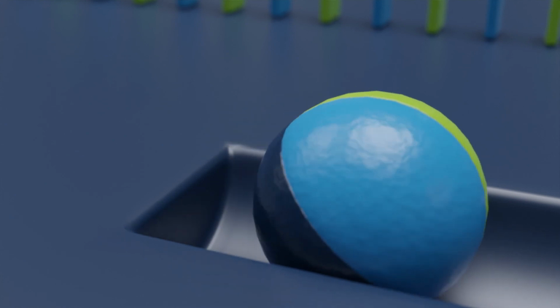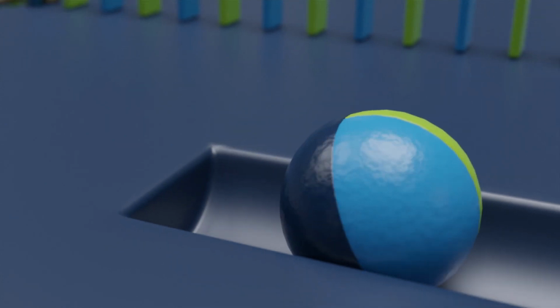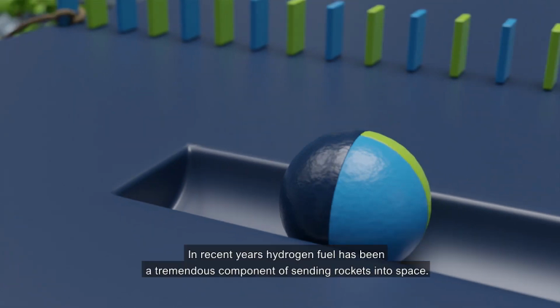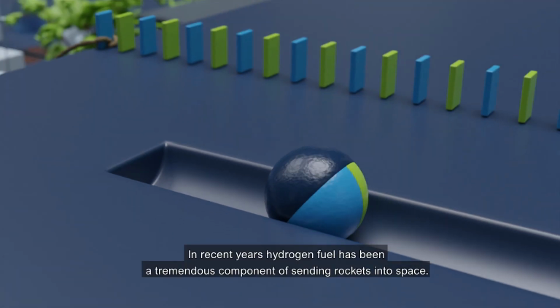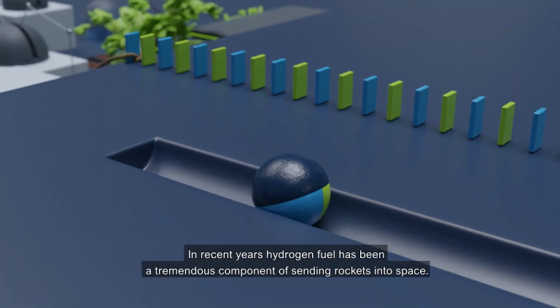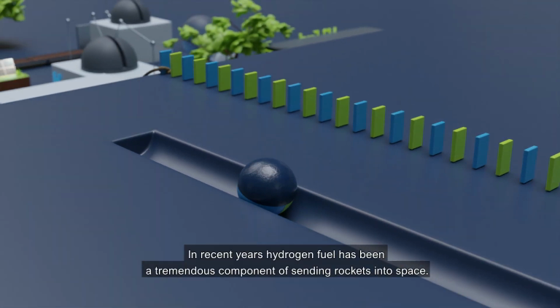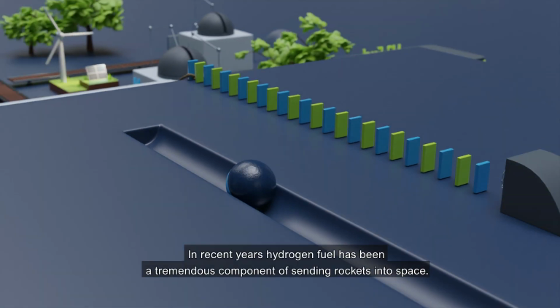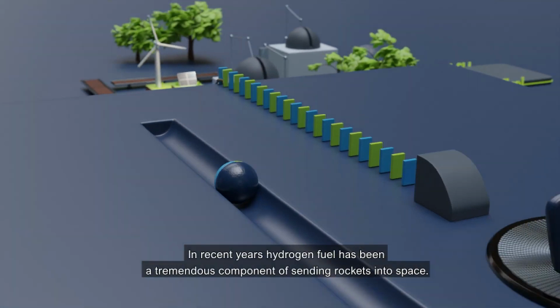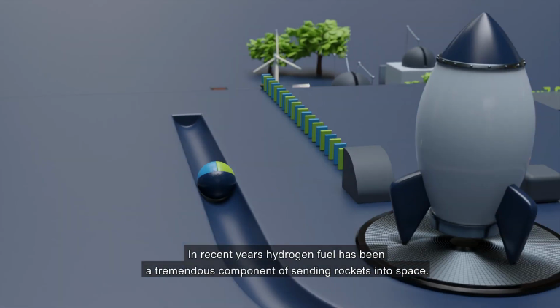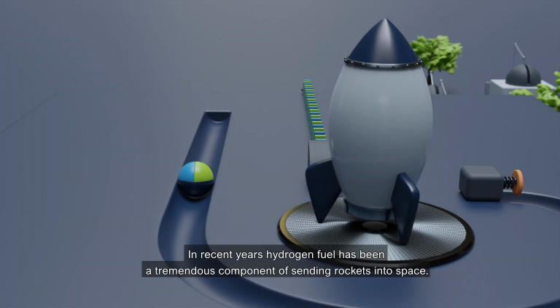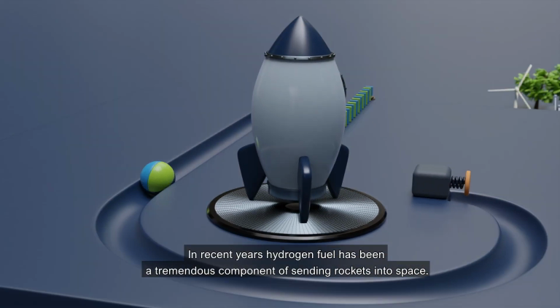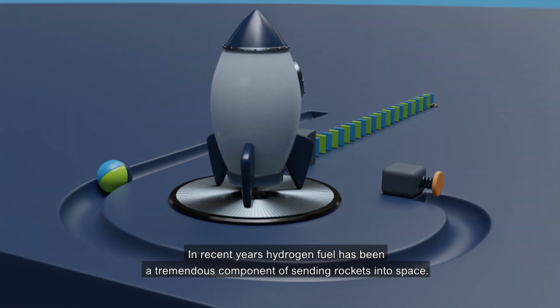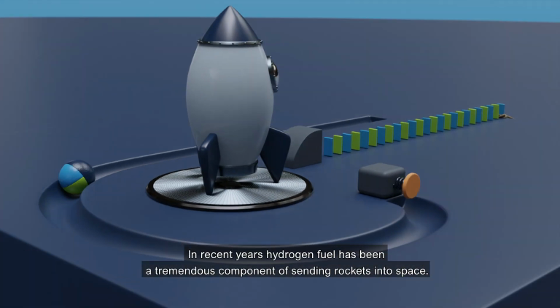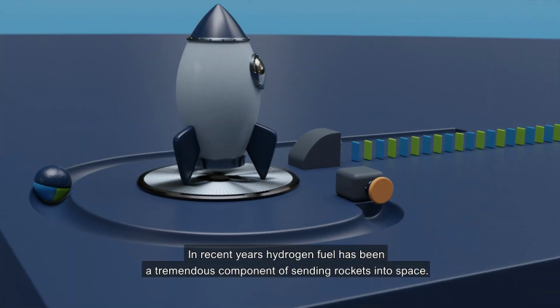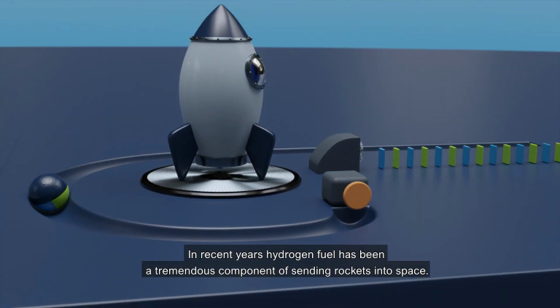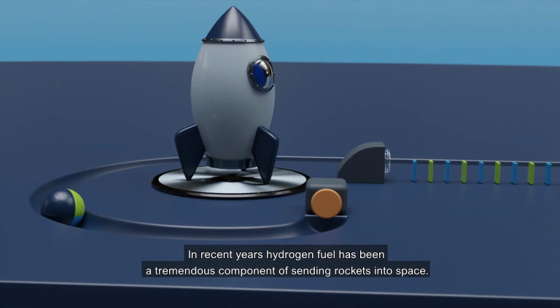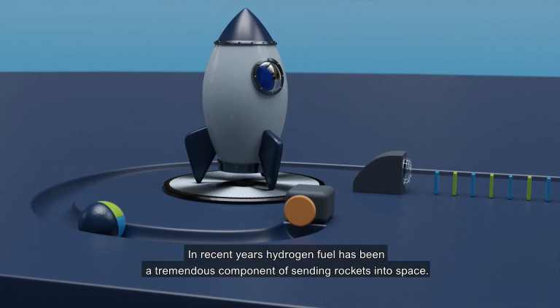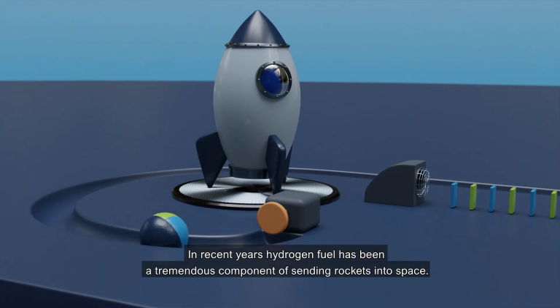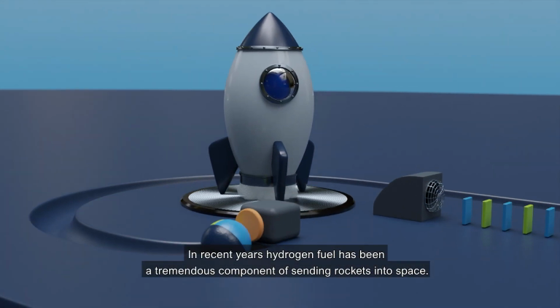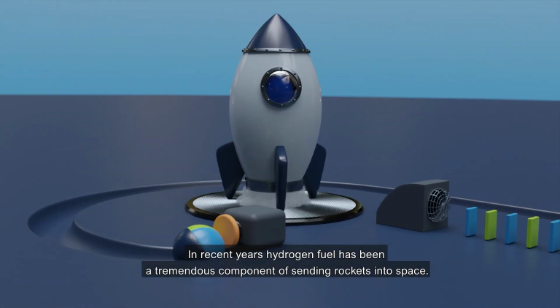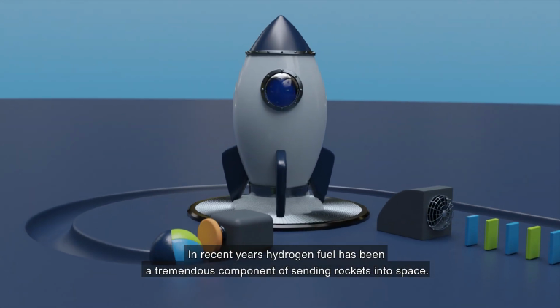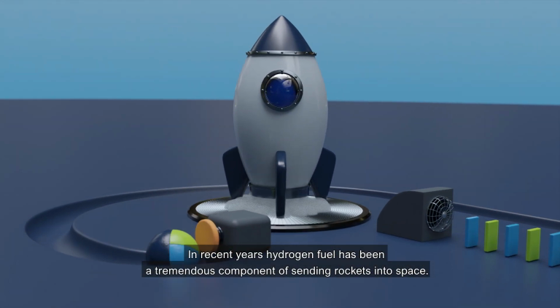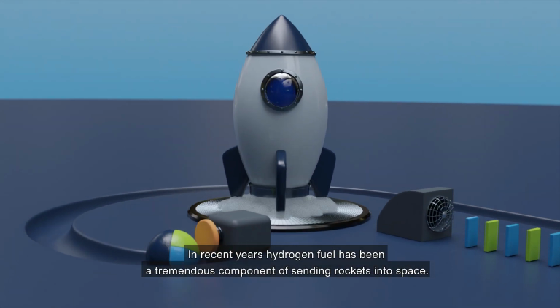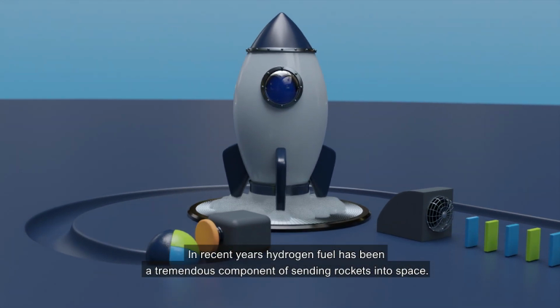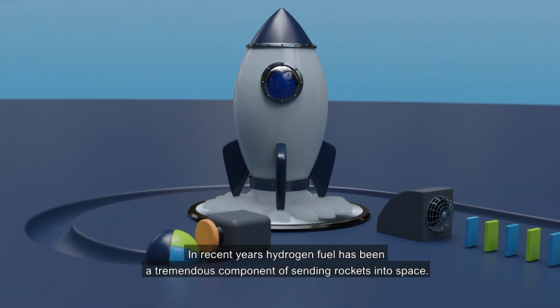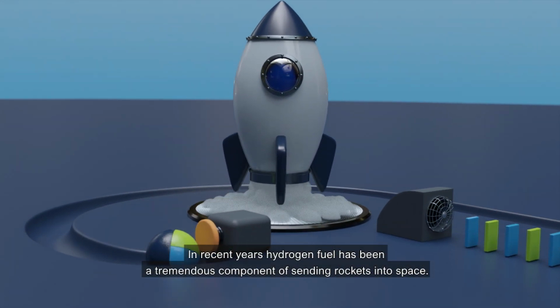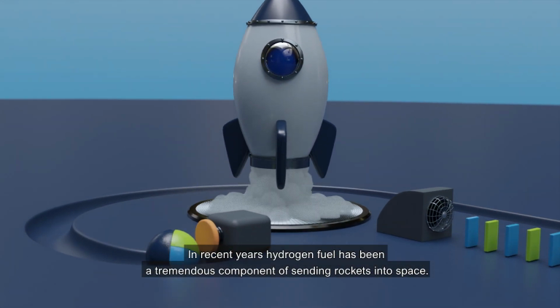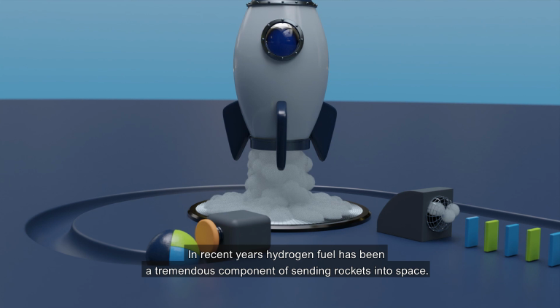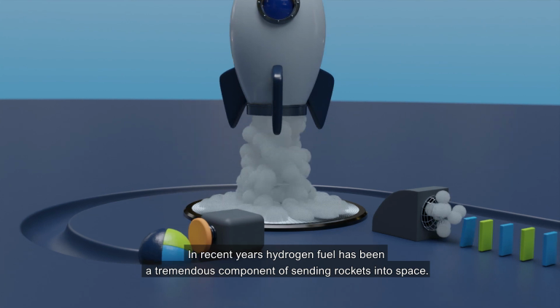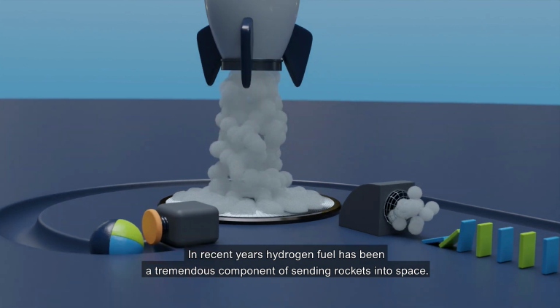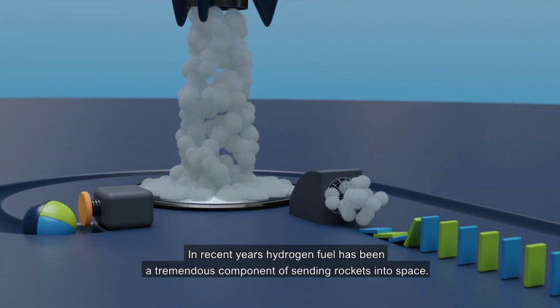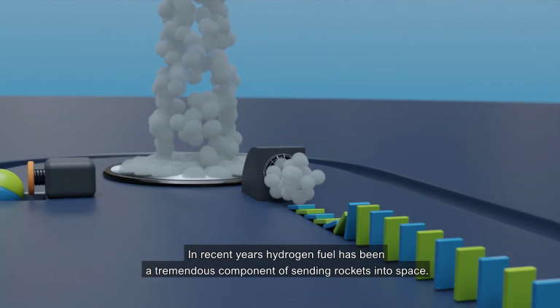In recent years, hydrogen fuel has been a tremendous component of sending rockets into space.